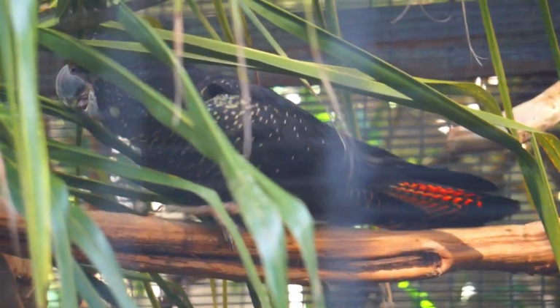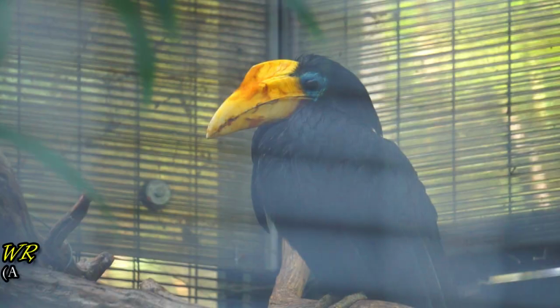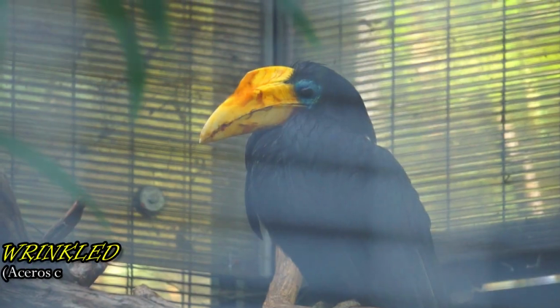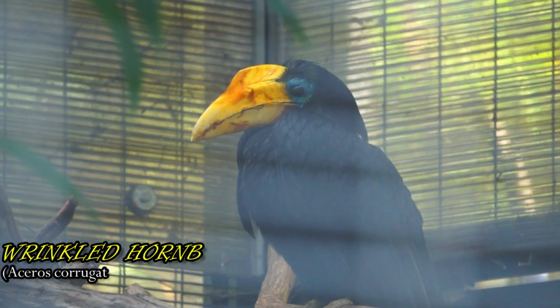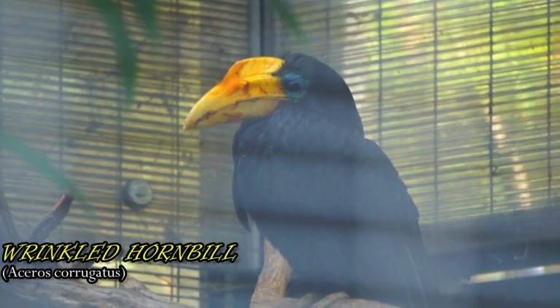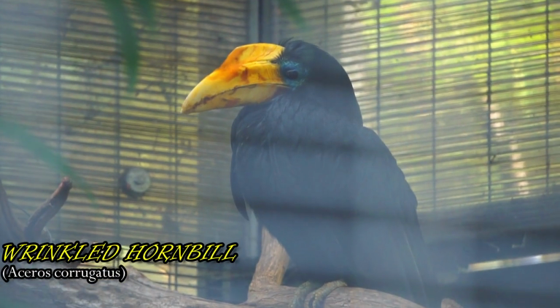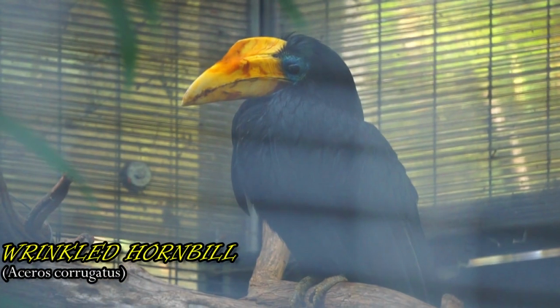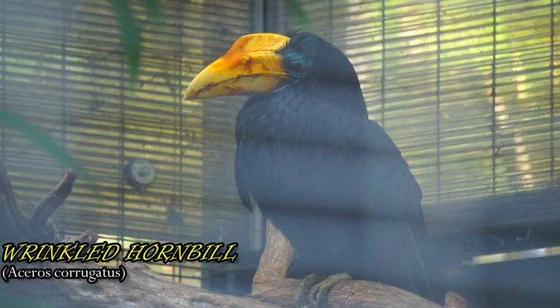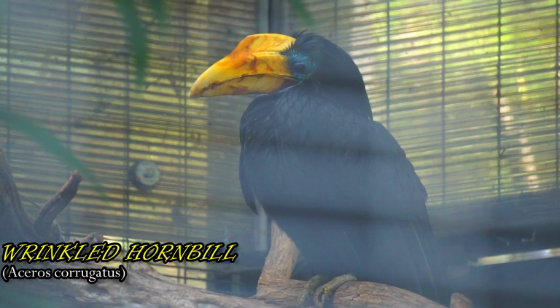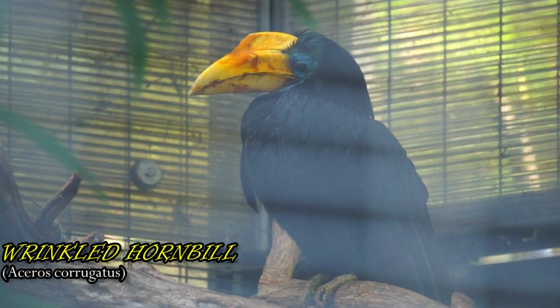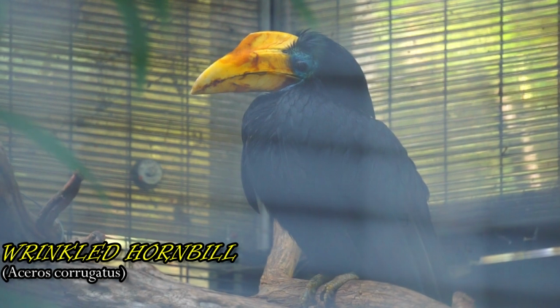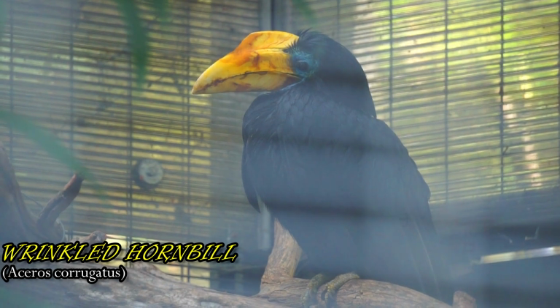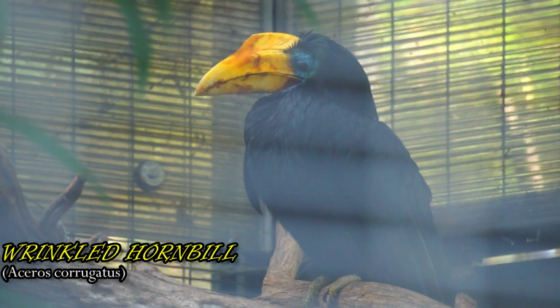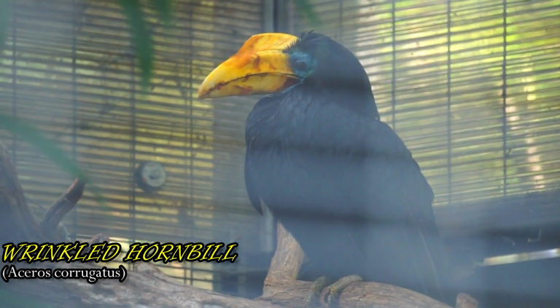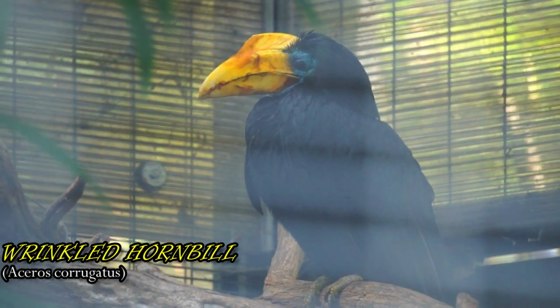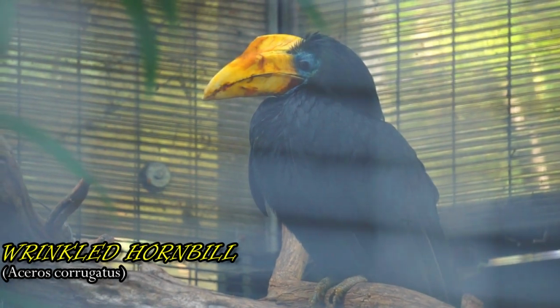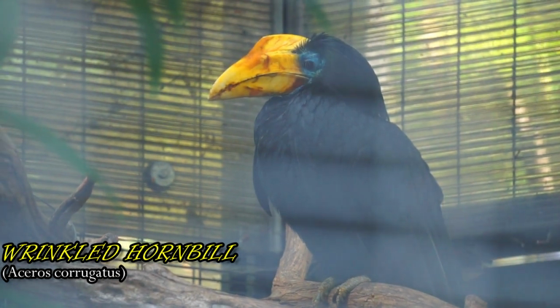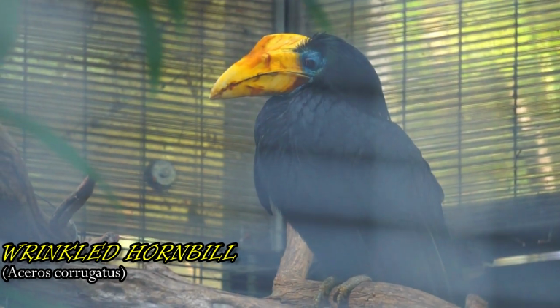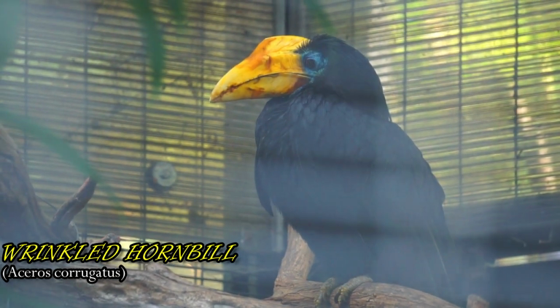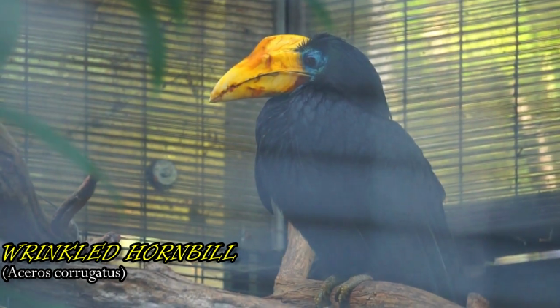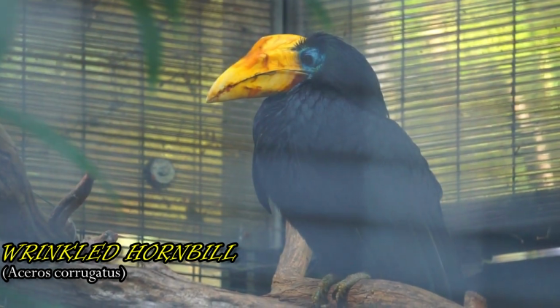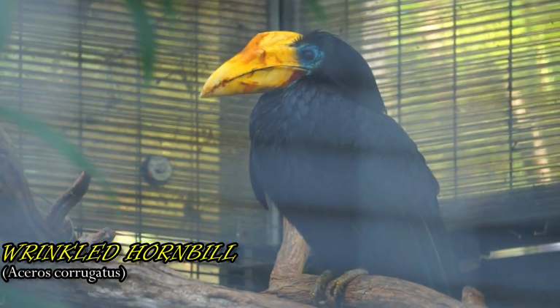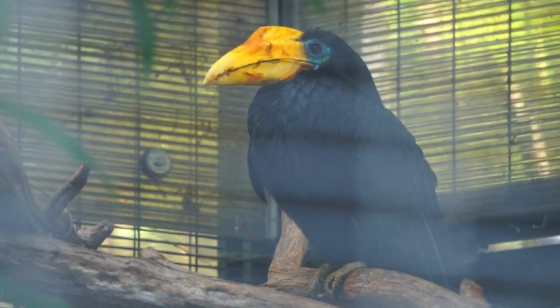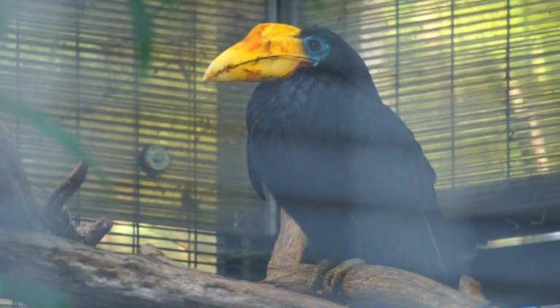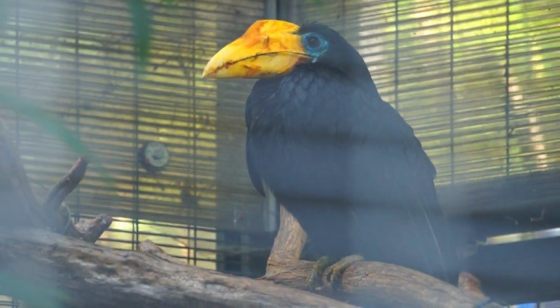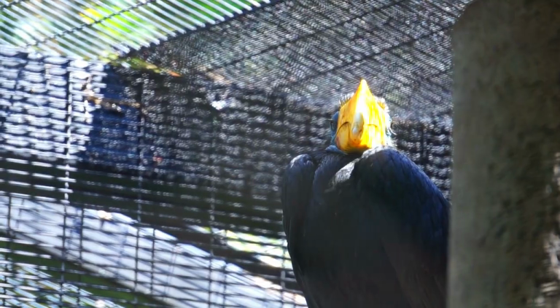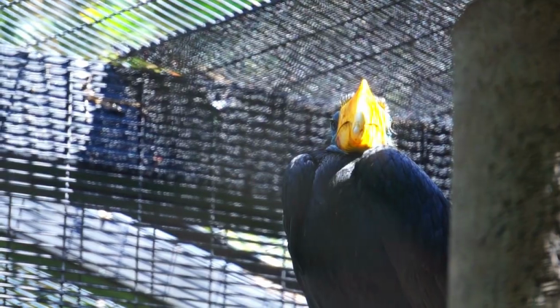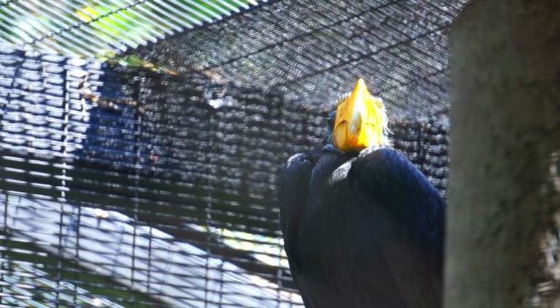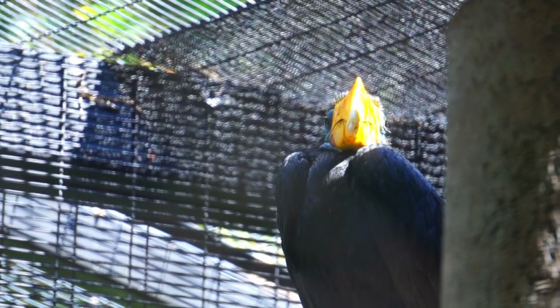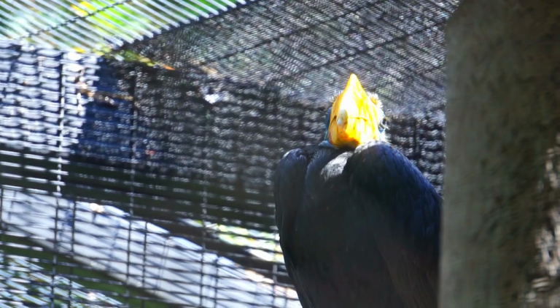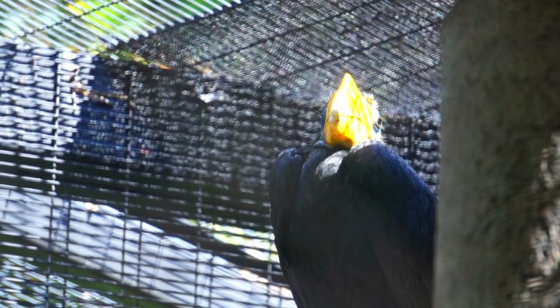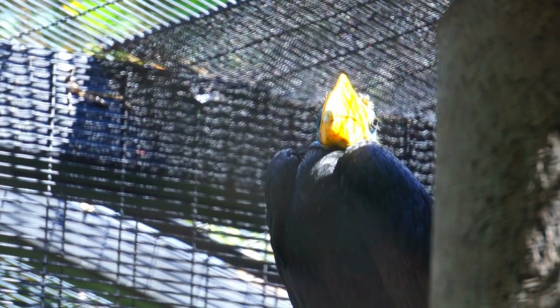Though this species is still in stable condition, forest fires and illegal logging have destroyed much of this bird's habitat.